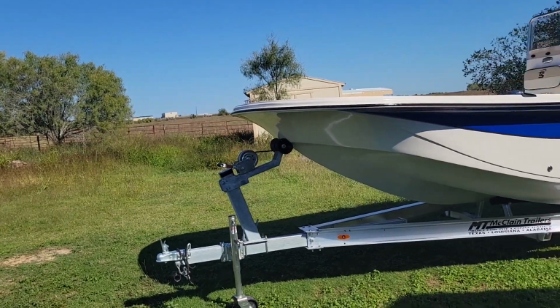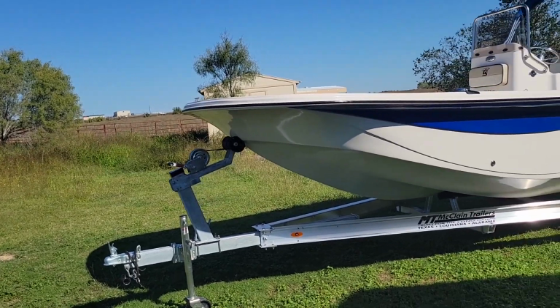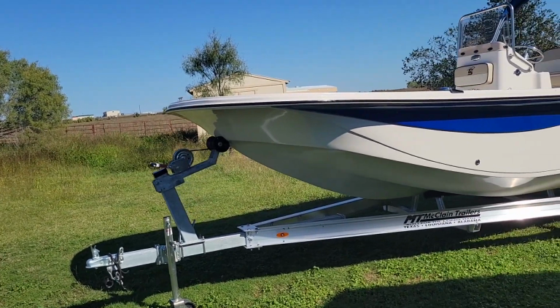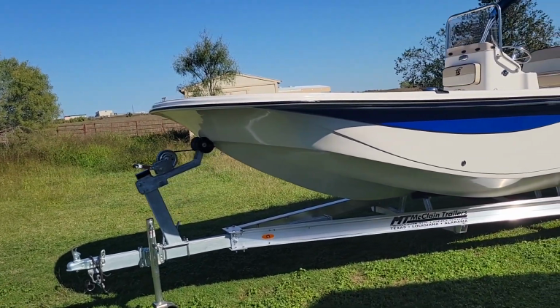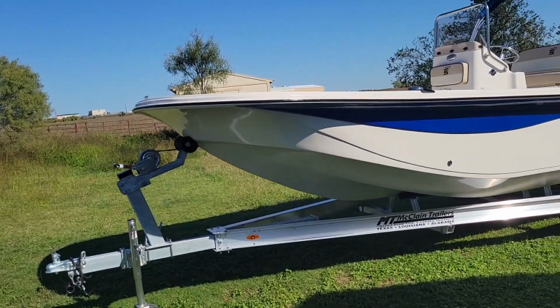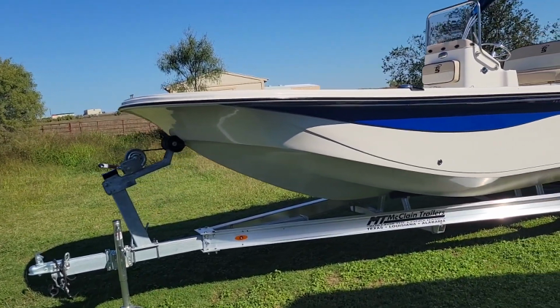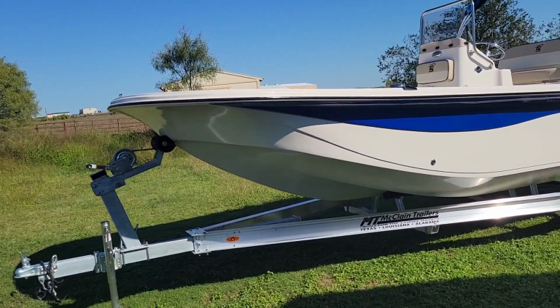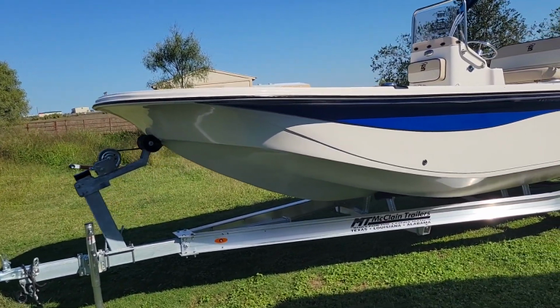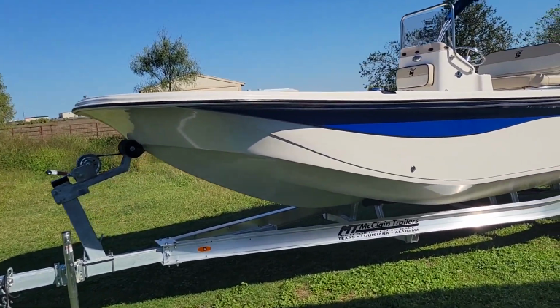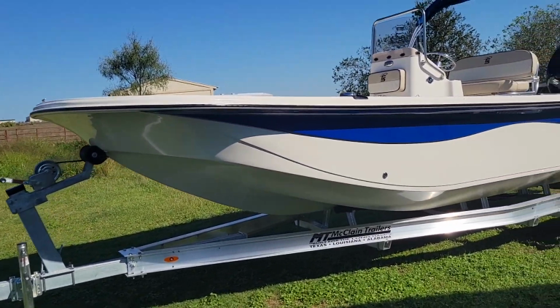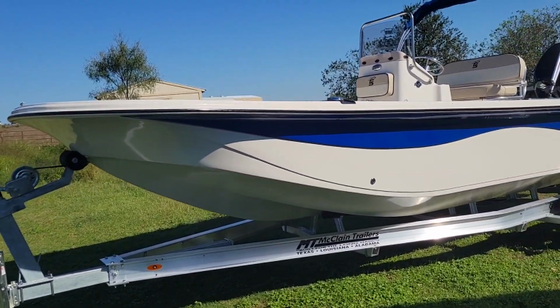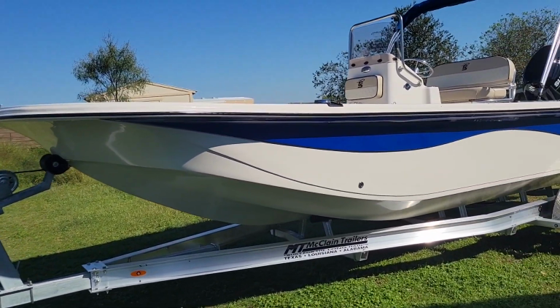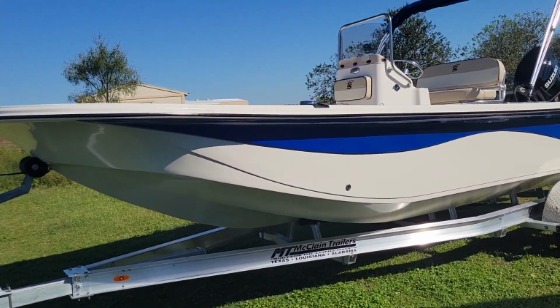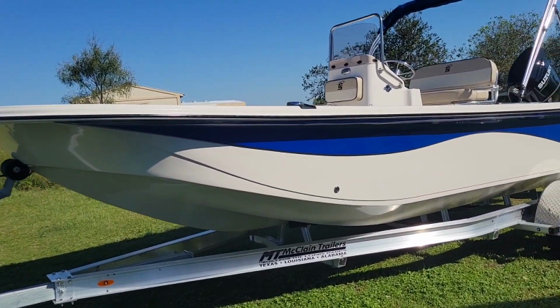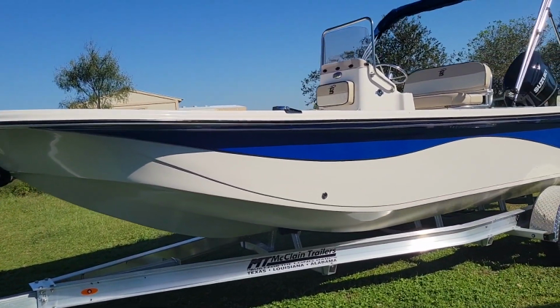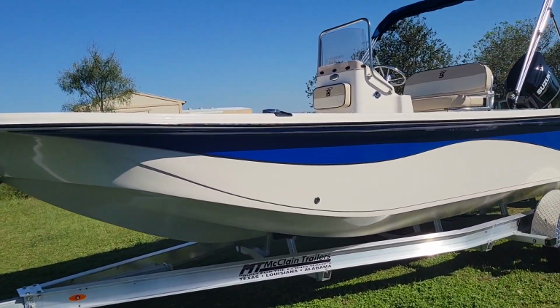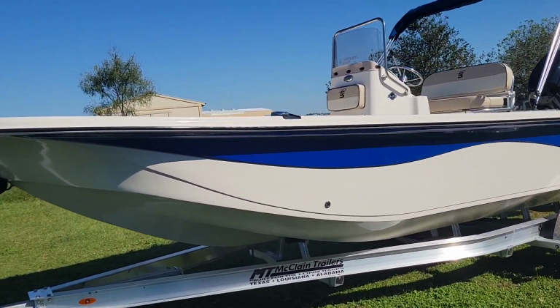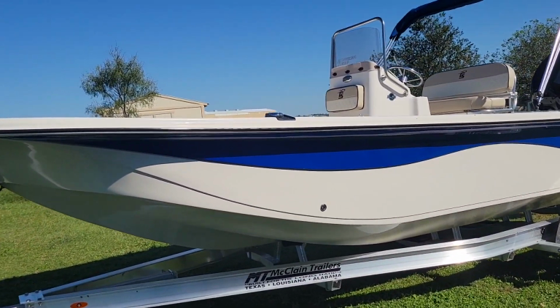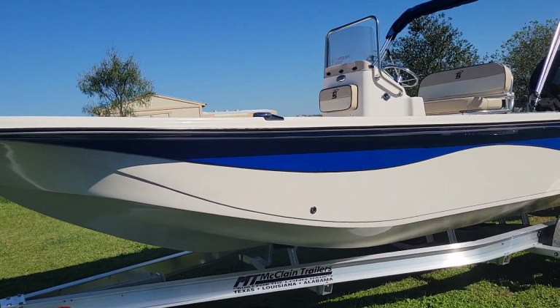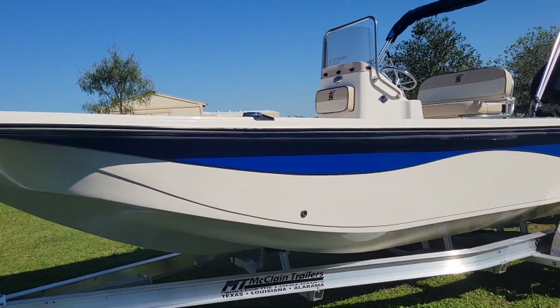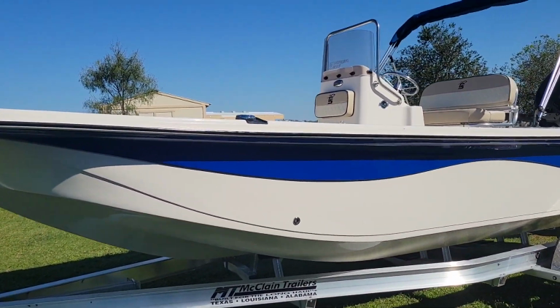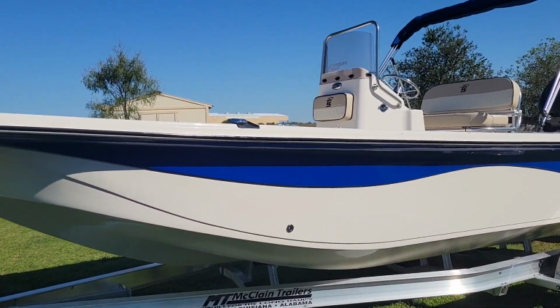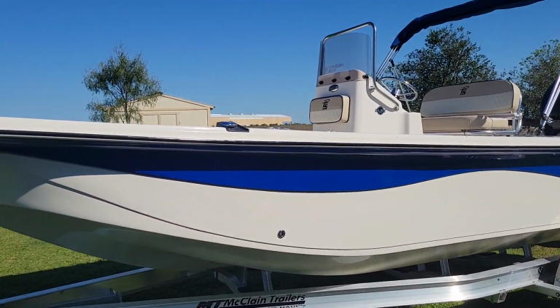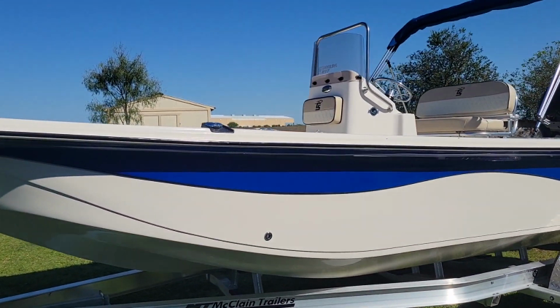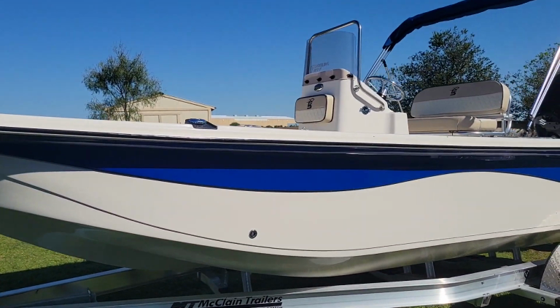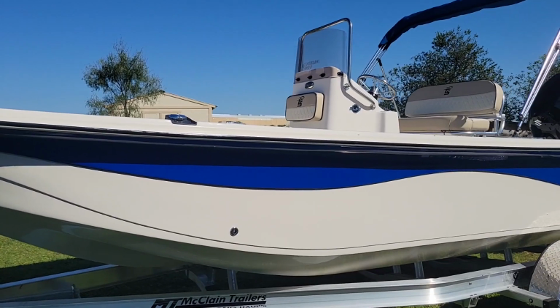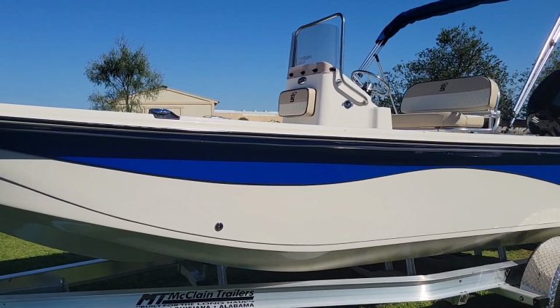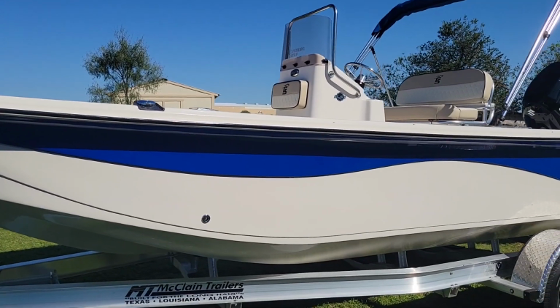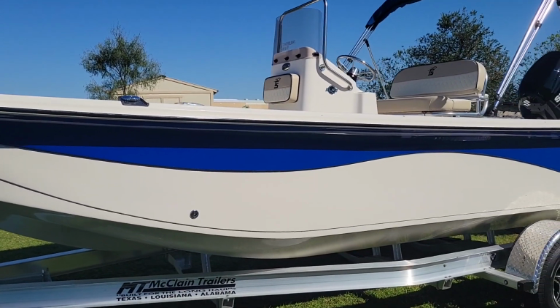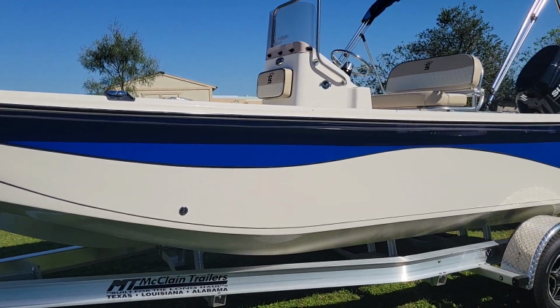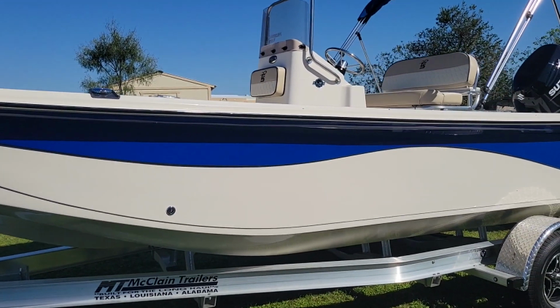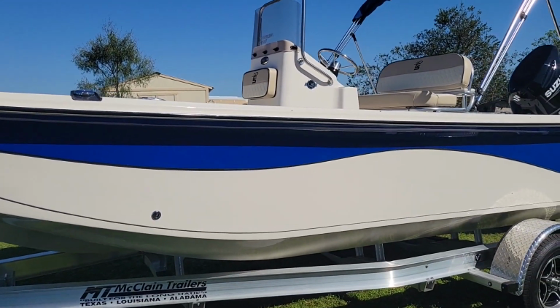Welcome to Flowtown Fishing. Check out the all-new 2022 Carolina Skiff 21LS.